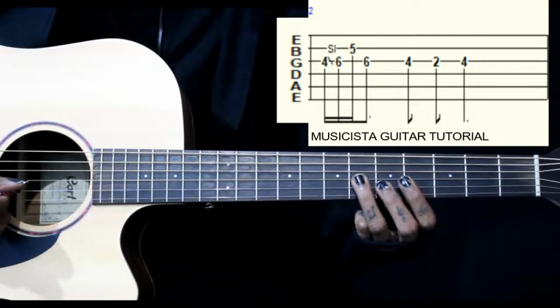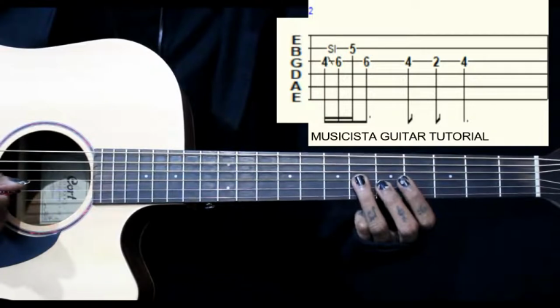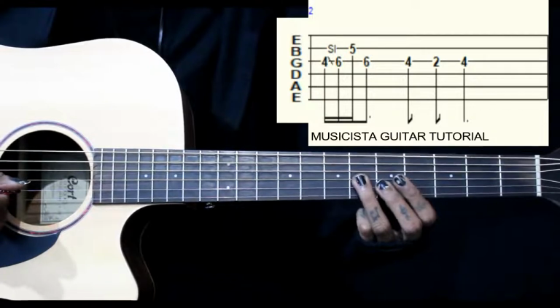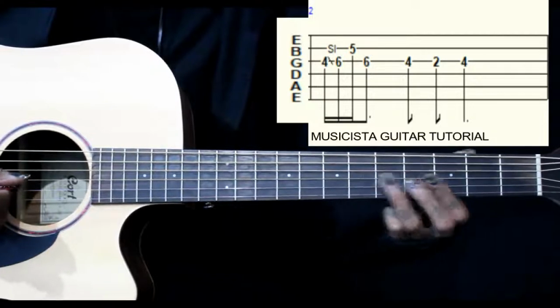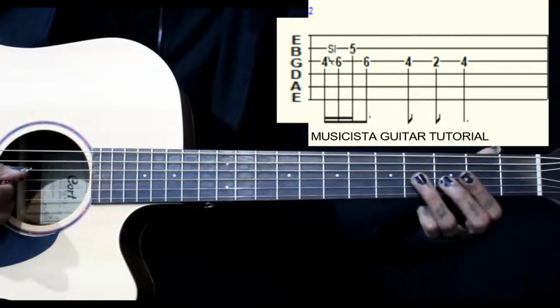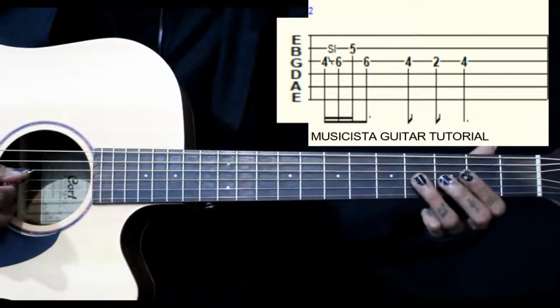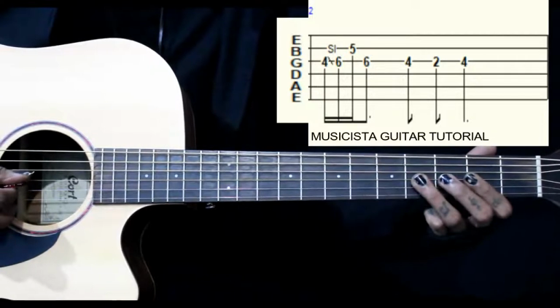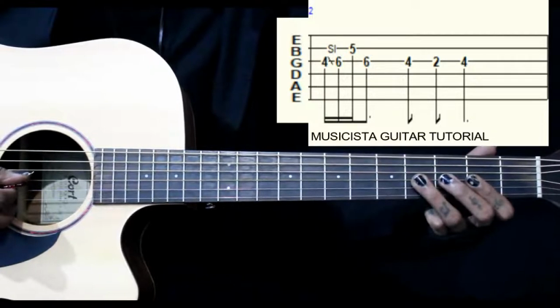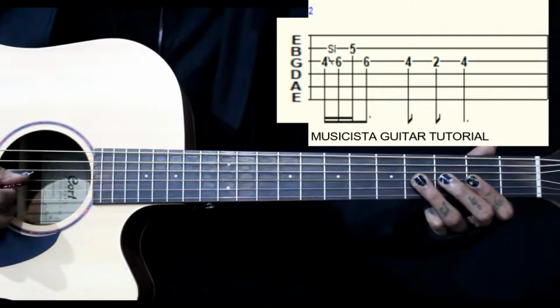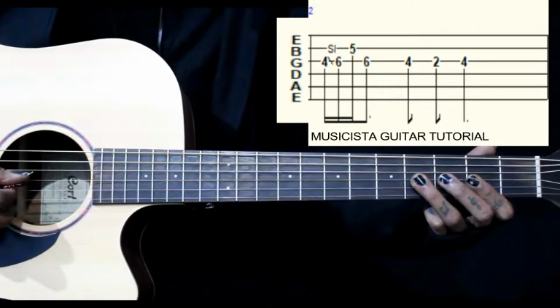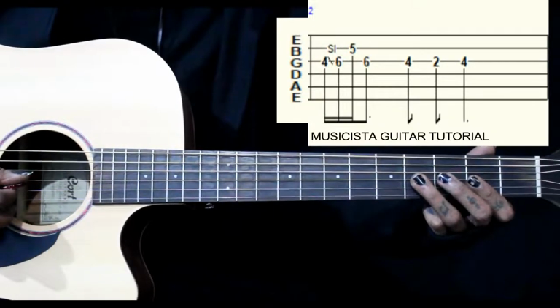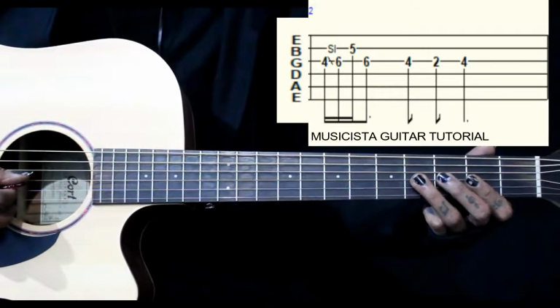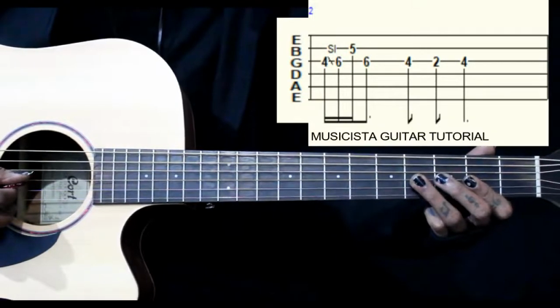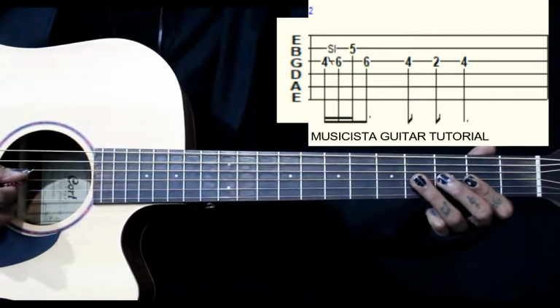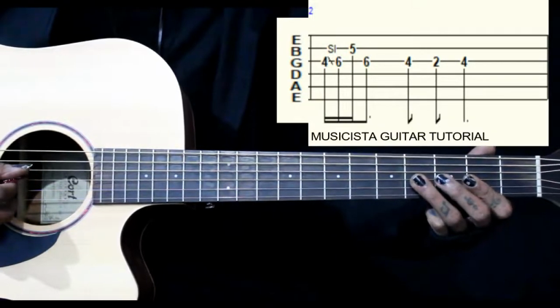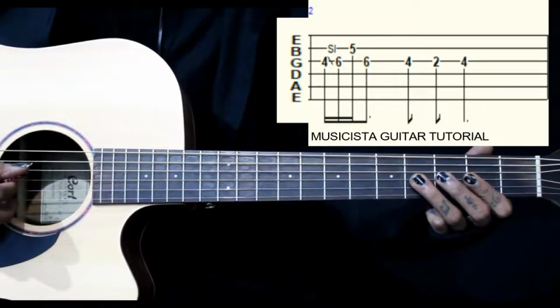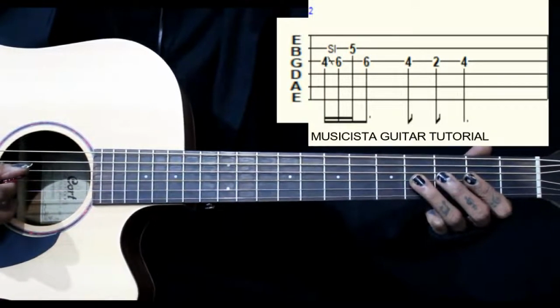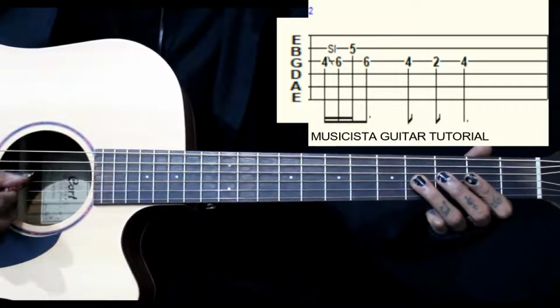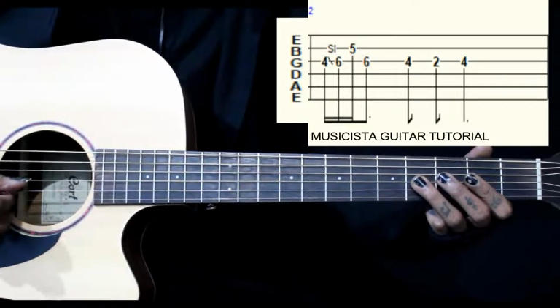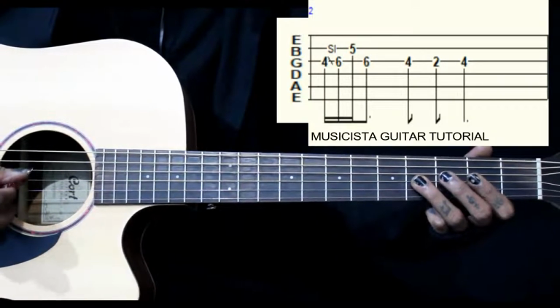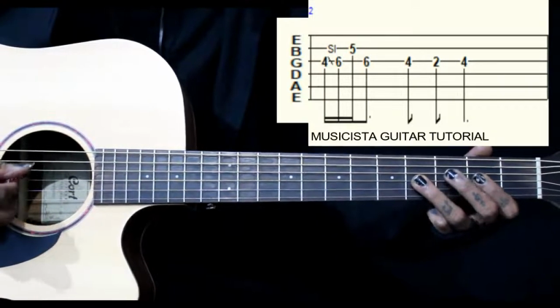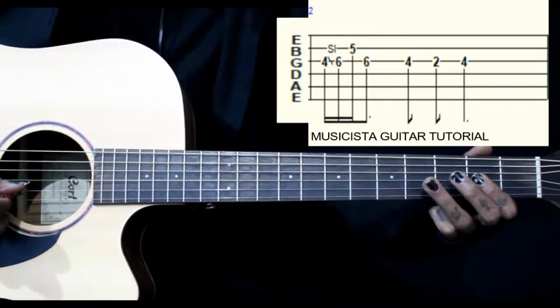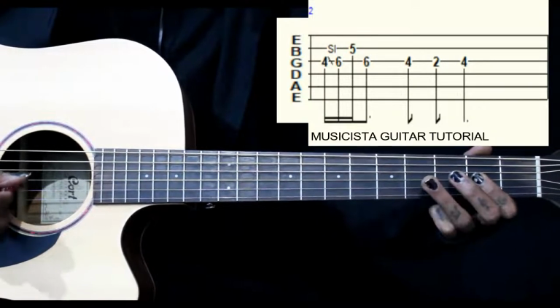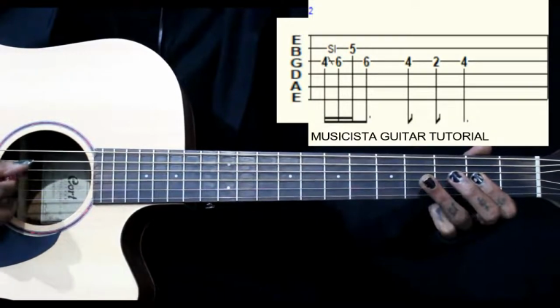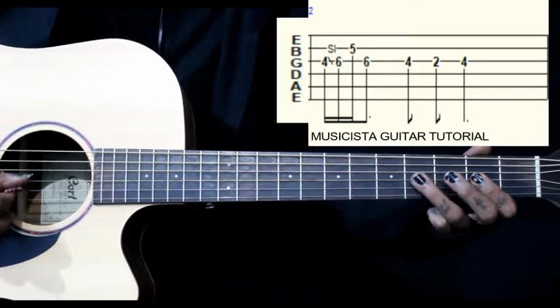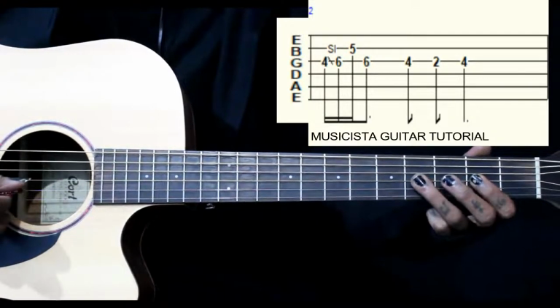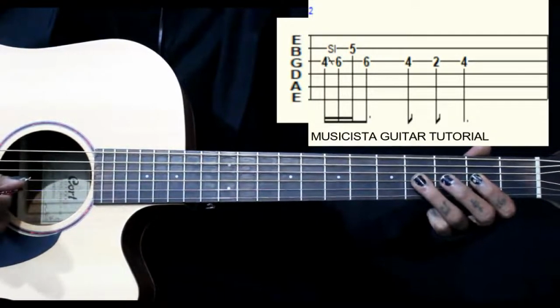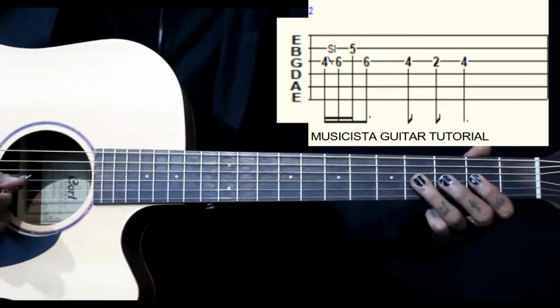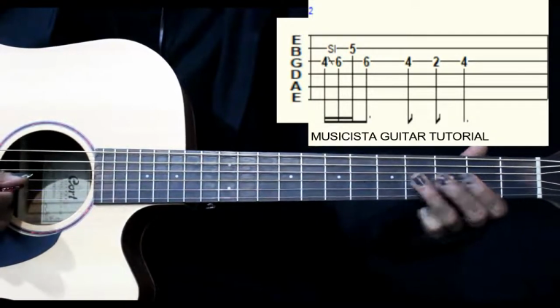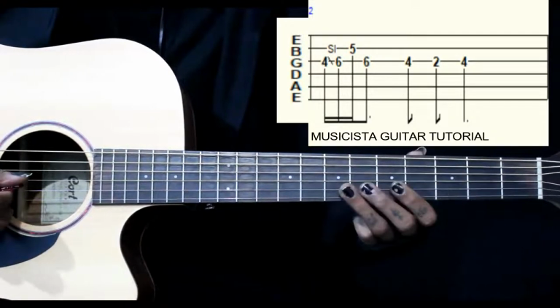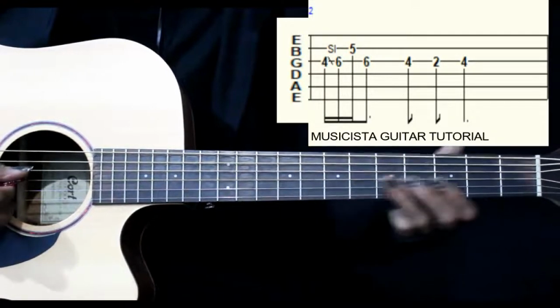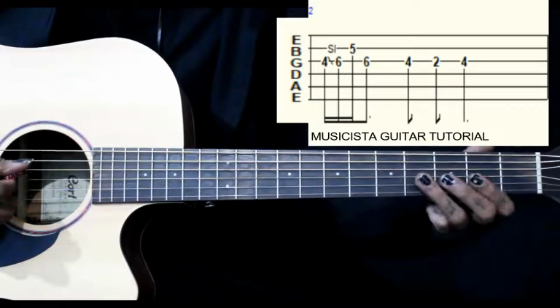Then we come back to the 4th fret on the 3rd string: 4, 2, 4 on the 3rd string.